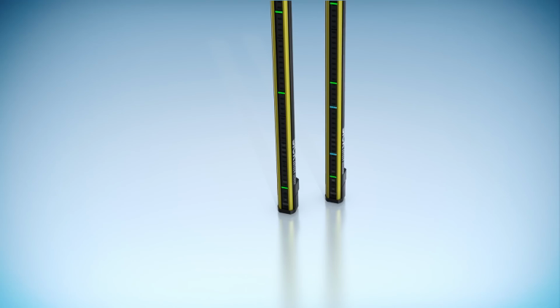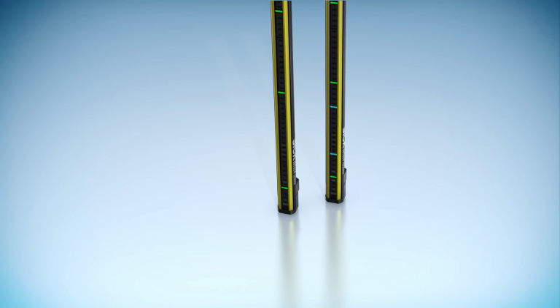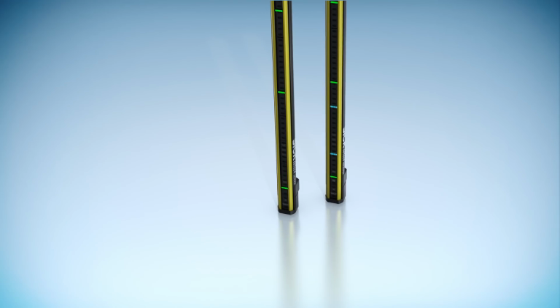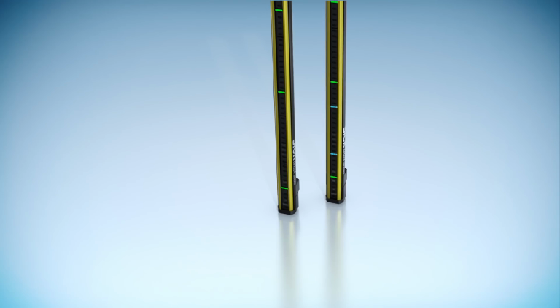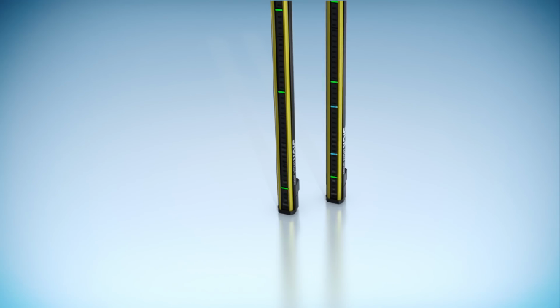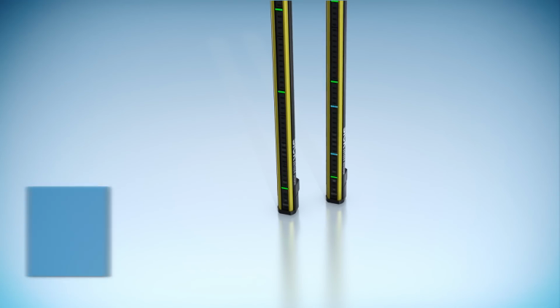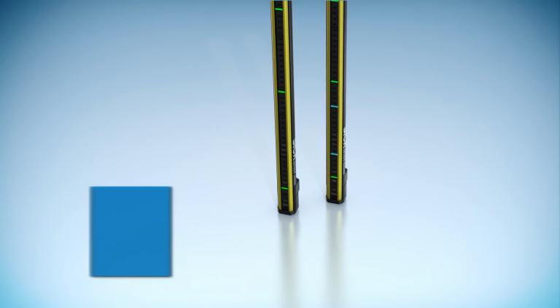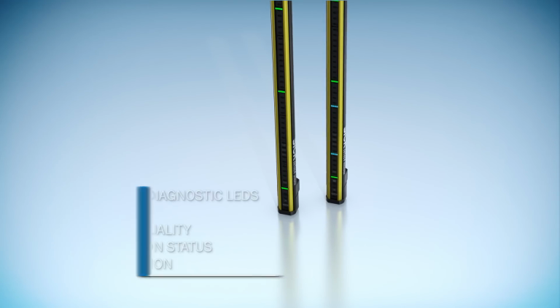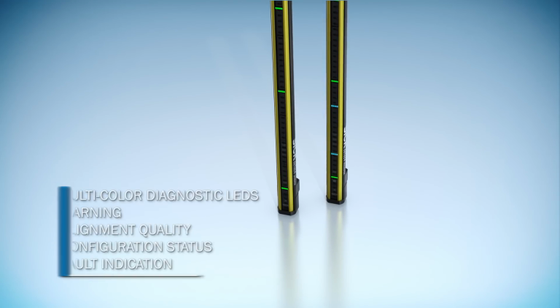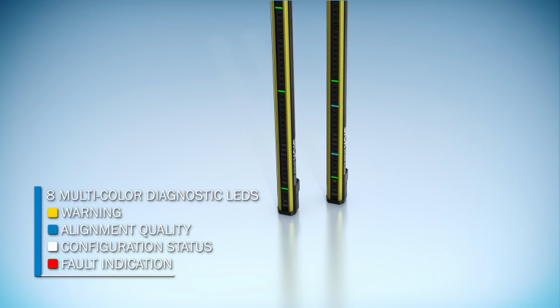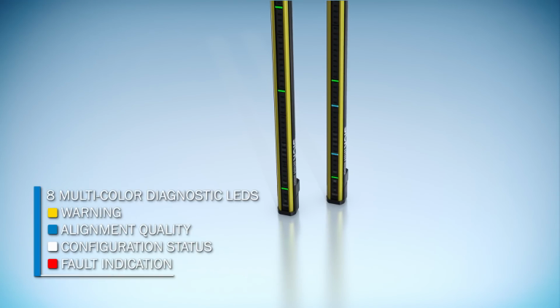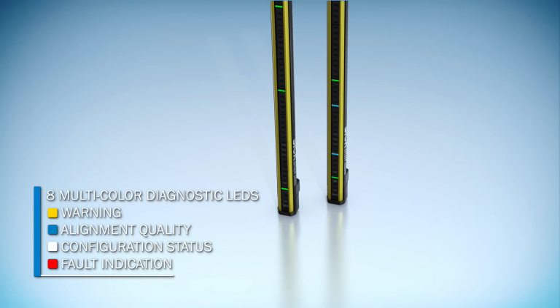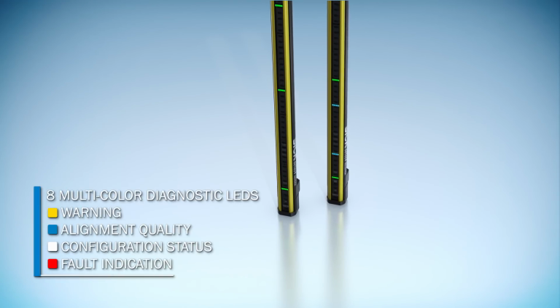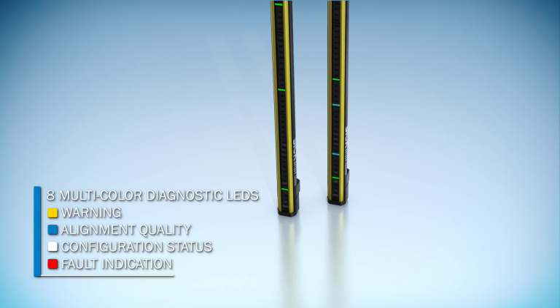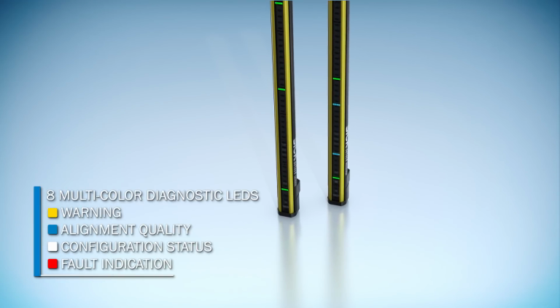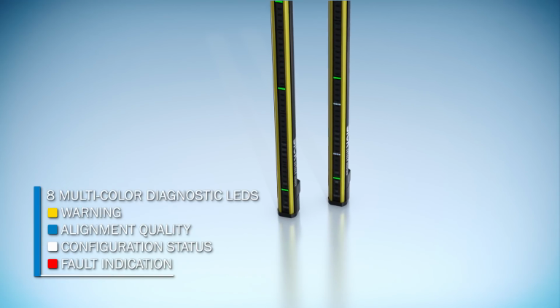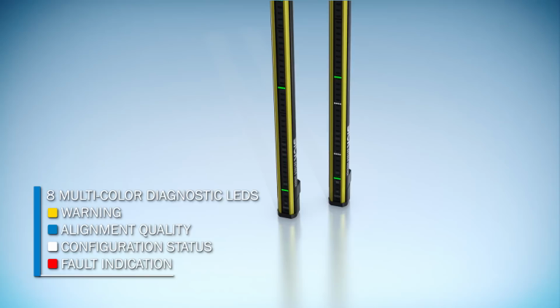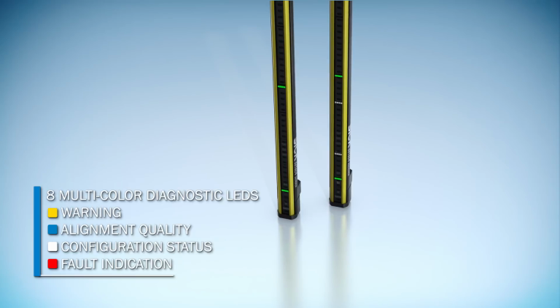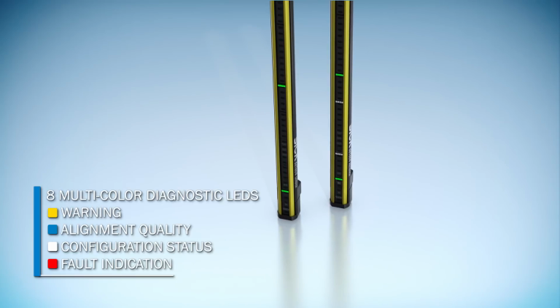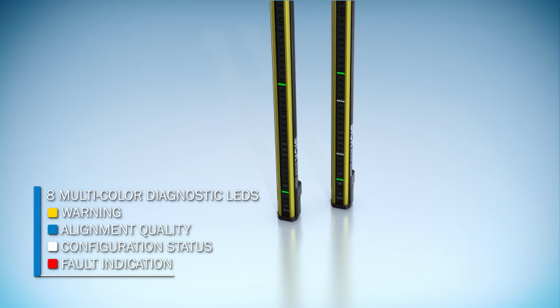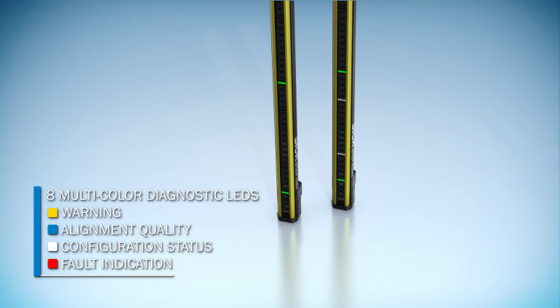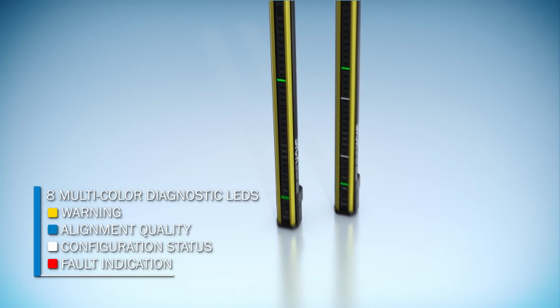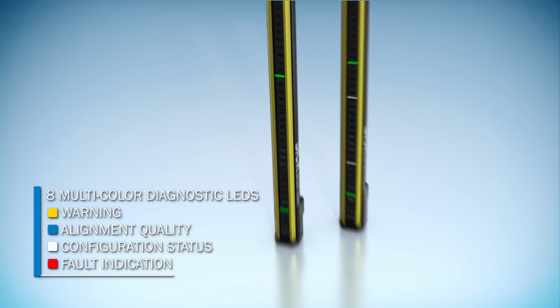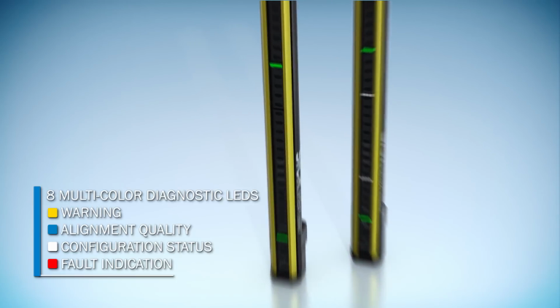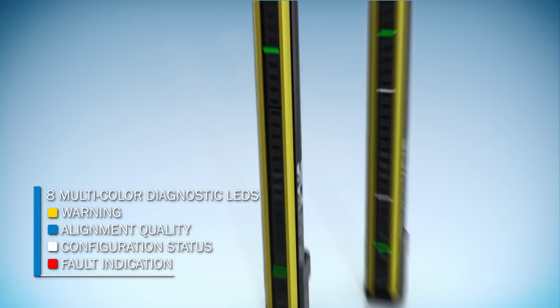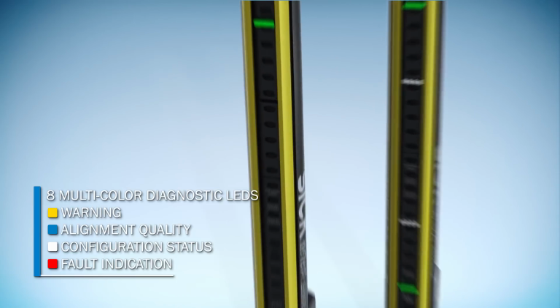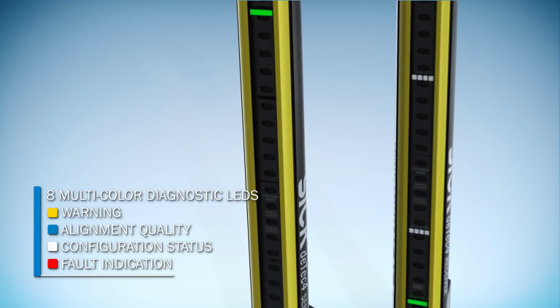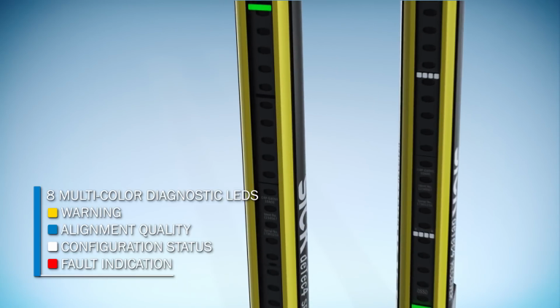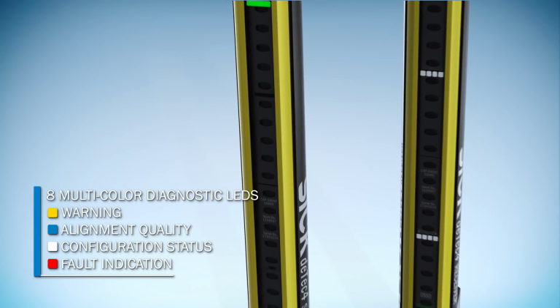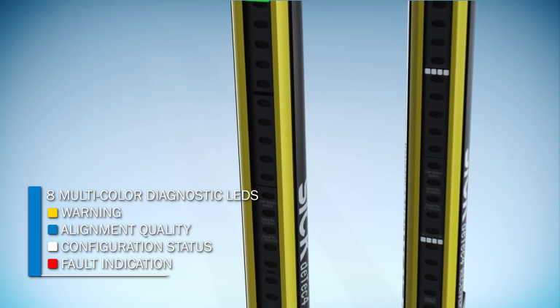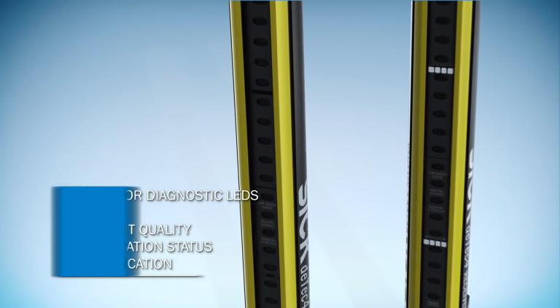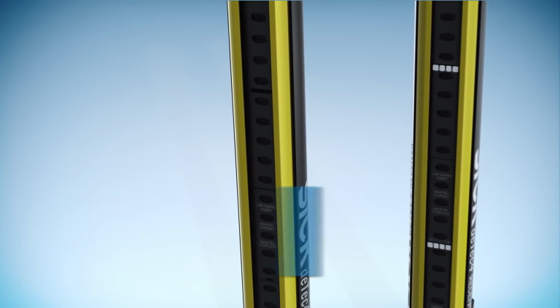Eight multicolored diagnostic LEDs precisely show the status of the safety light curtain.